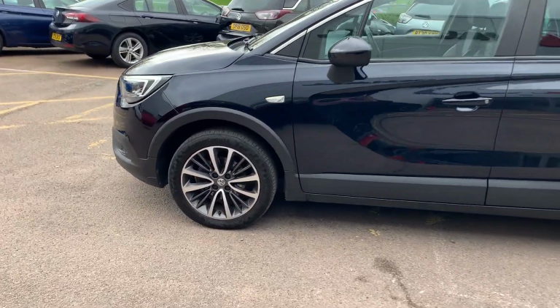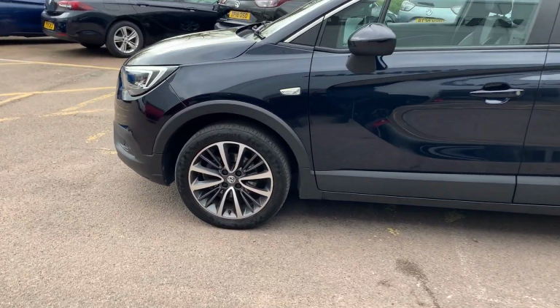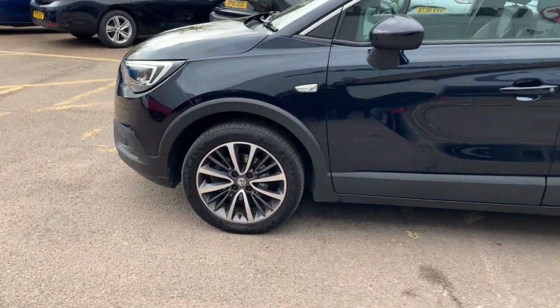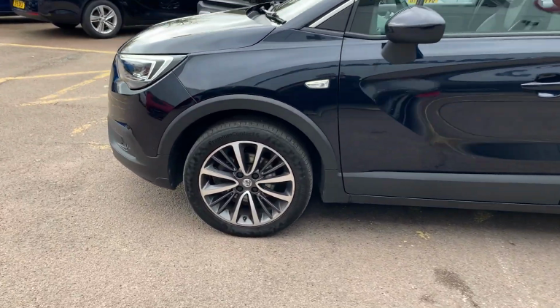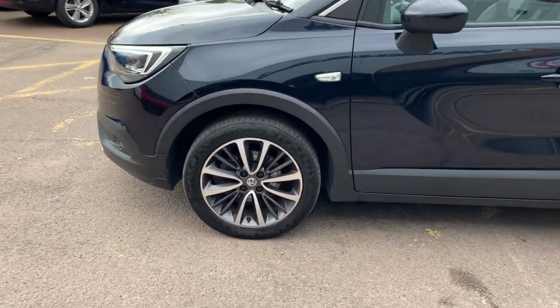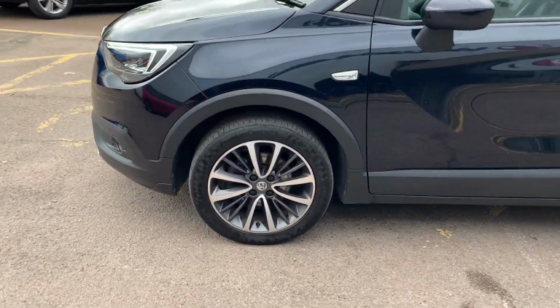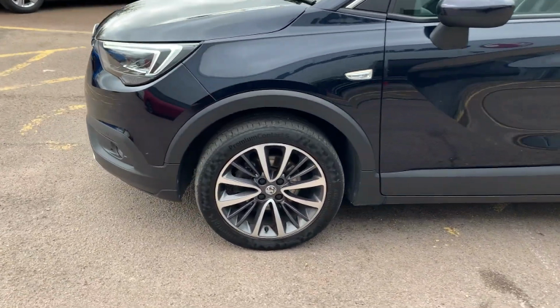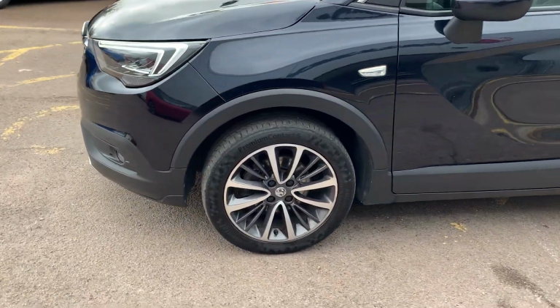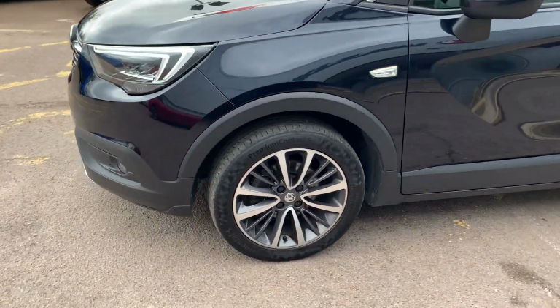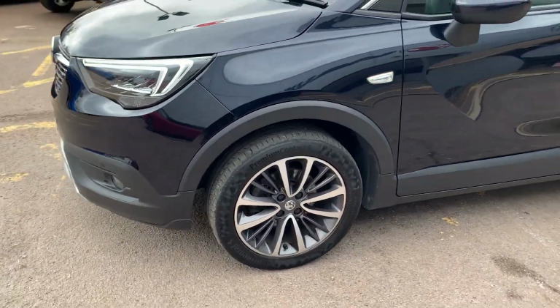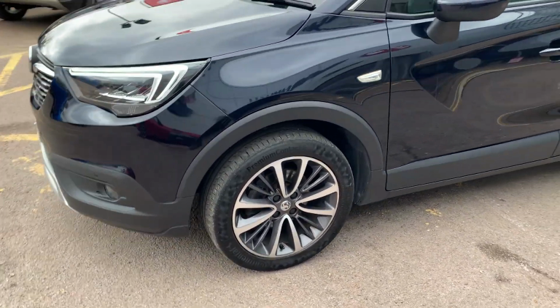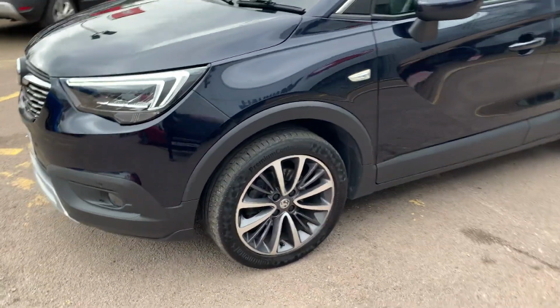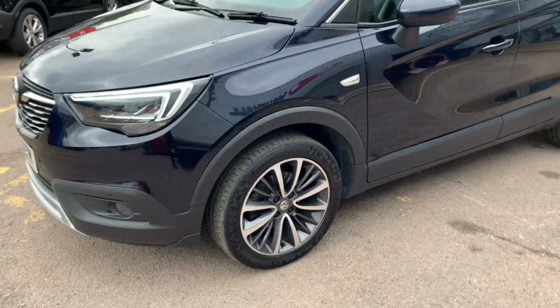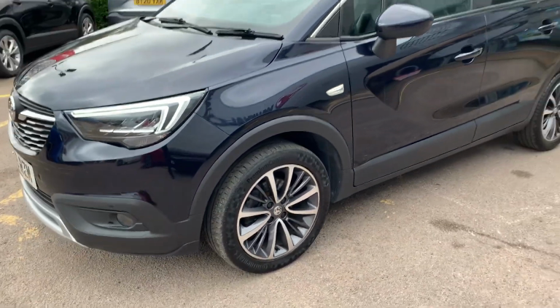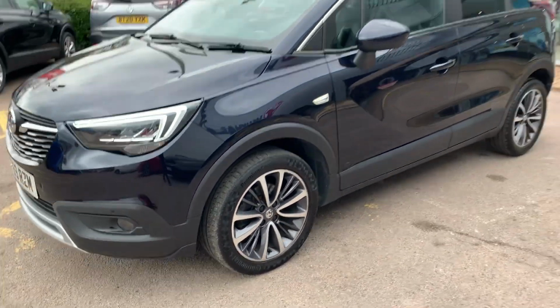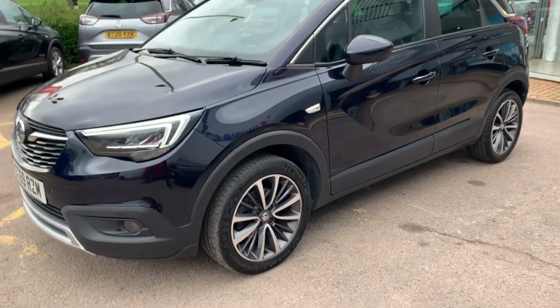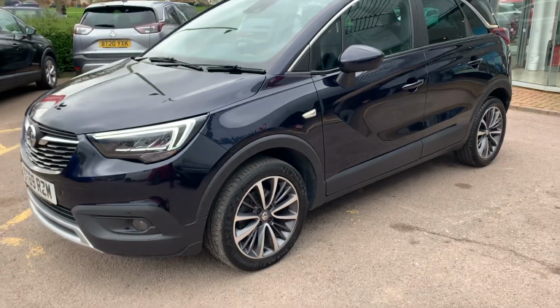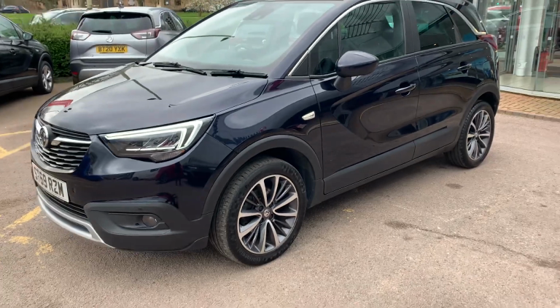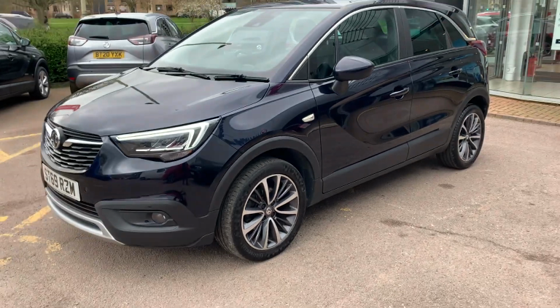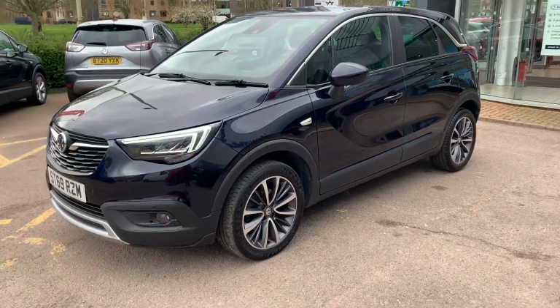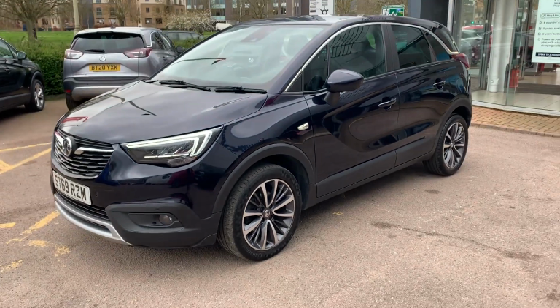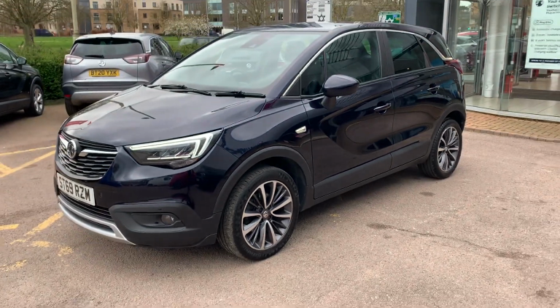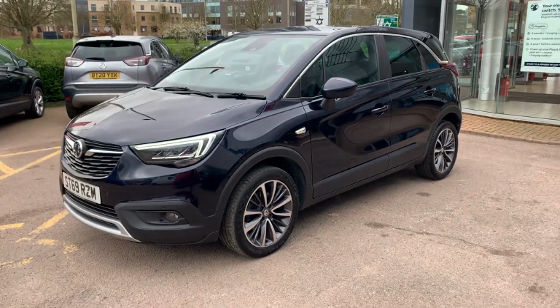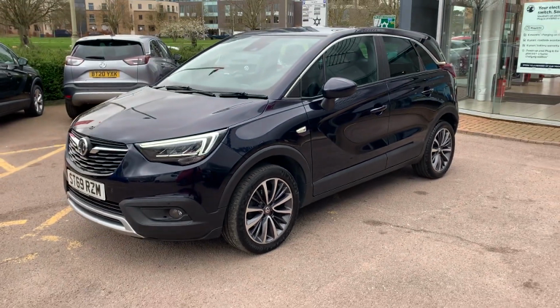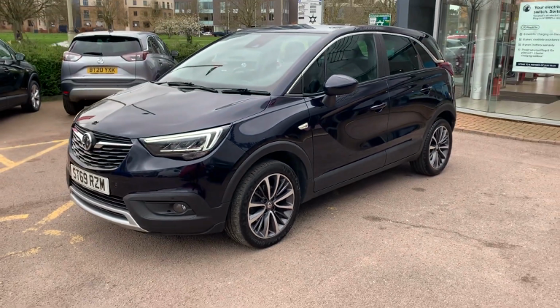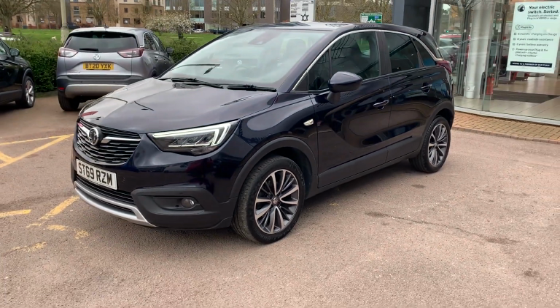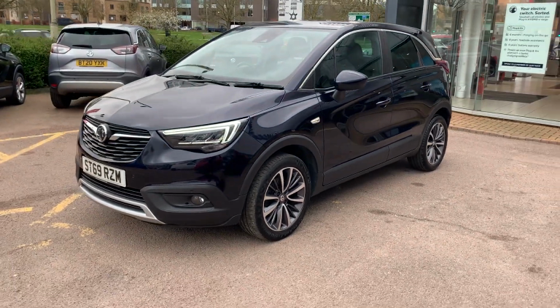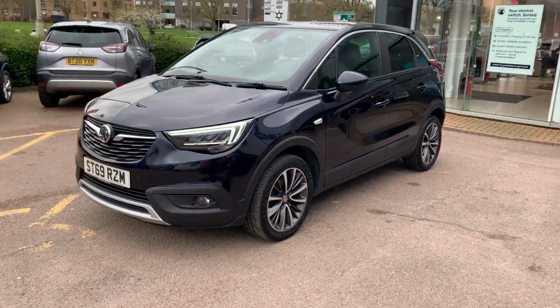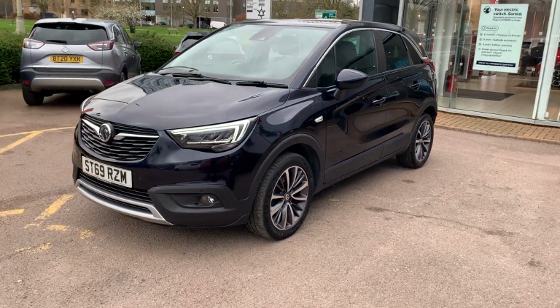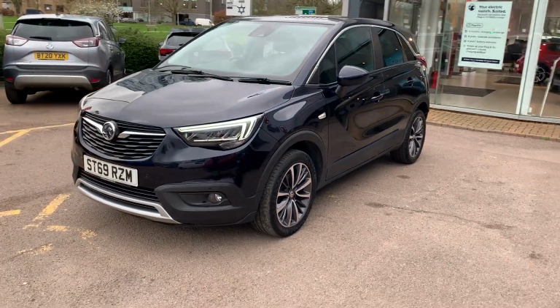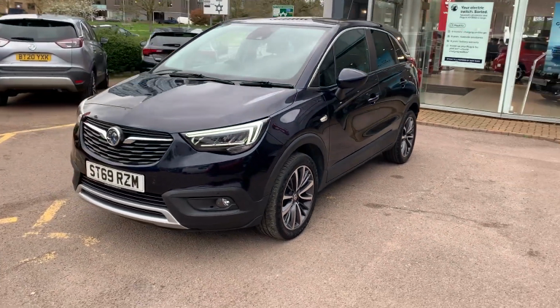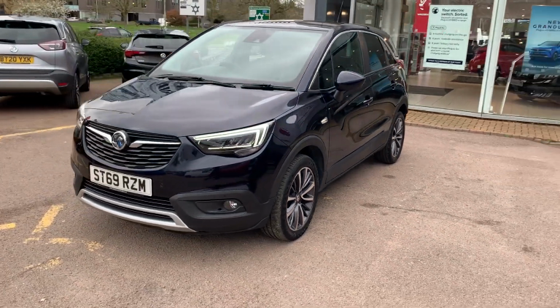Enquire now and arrange a test drive via phone, live chat, or online at advancedvoxel.co.uk.